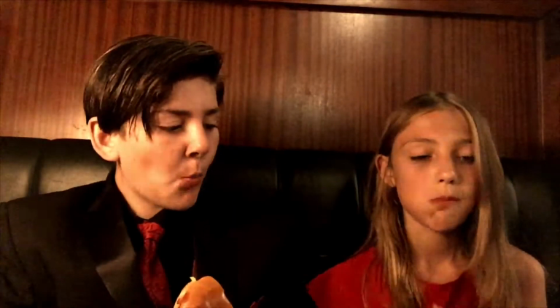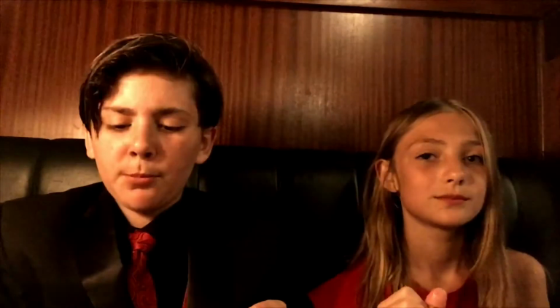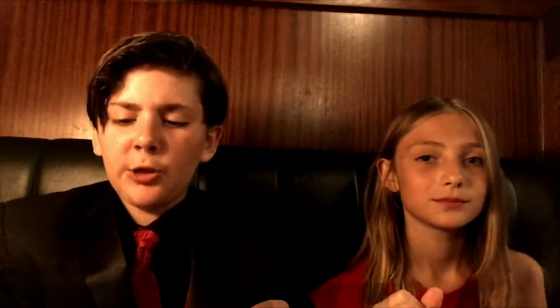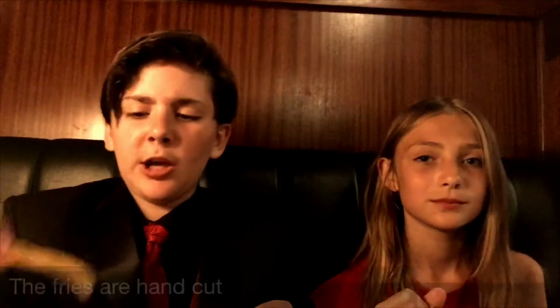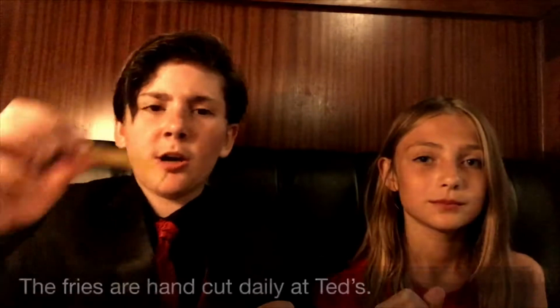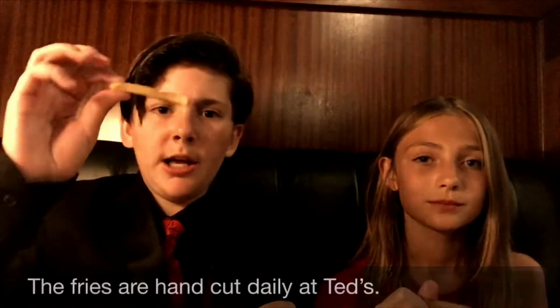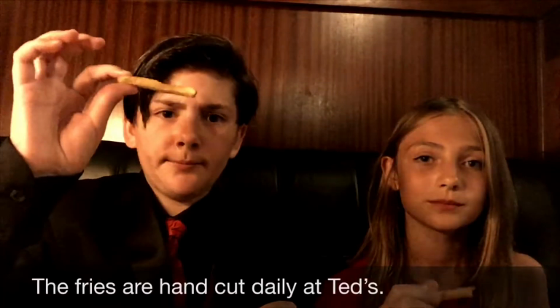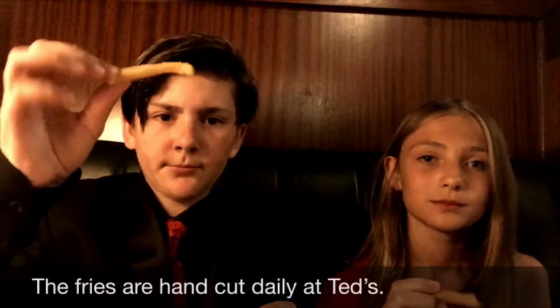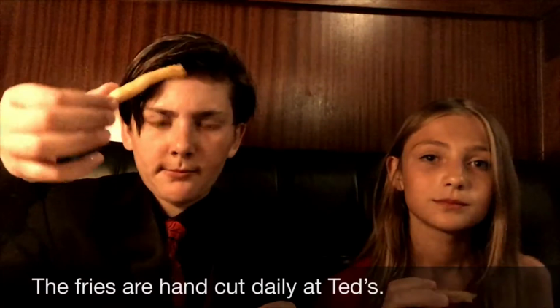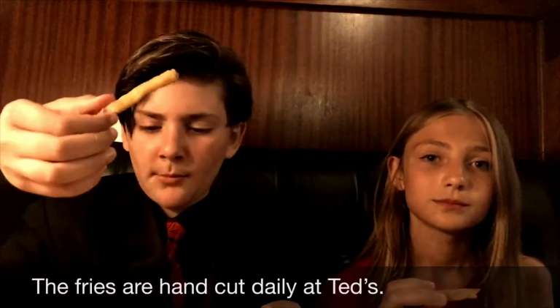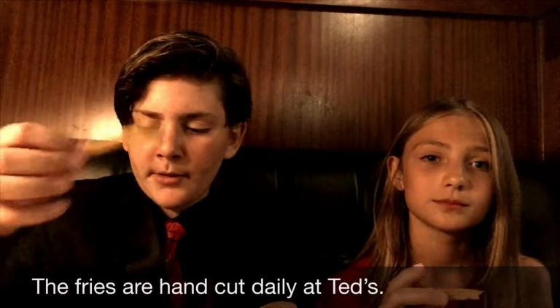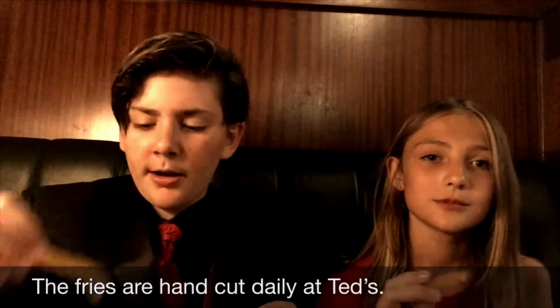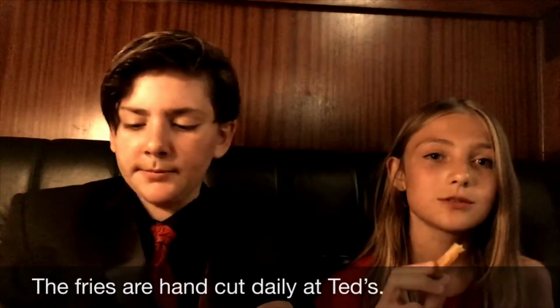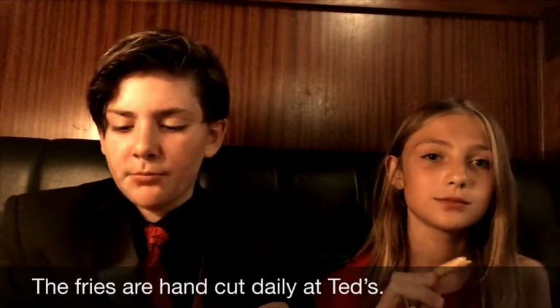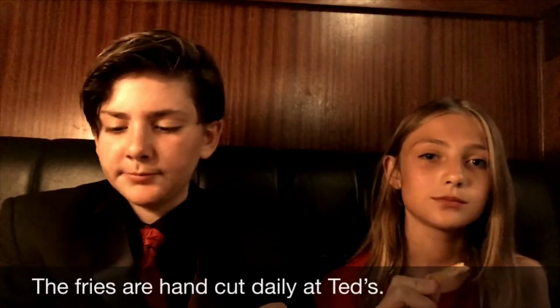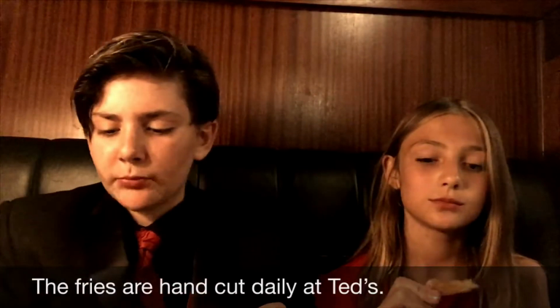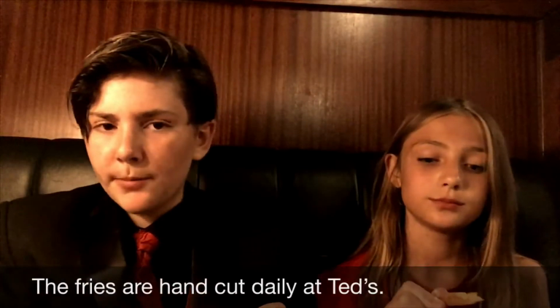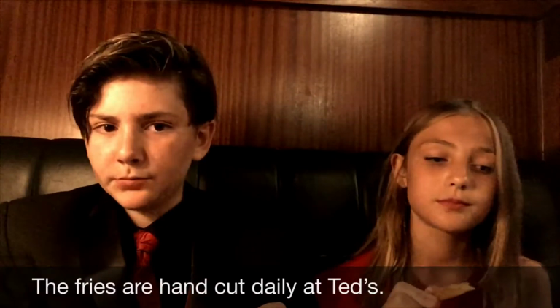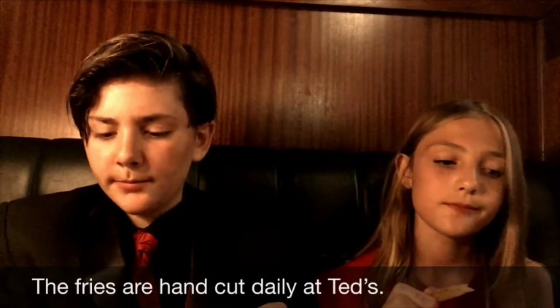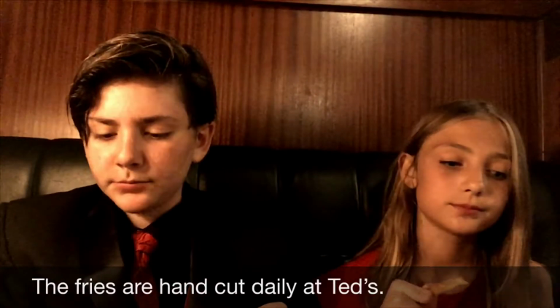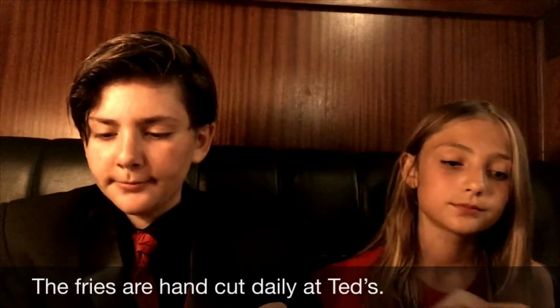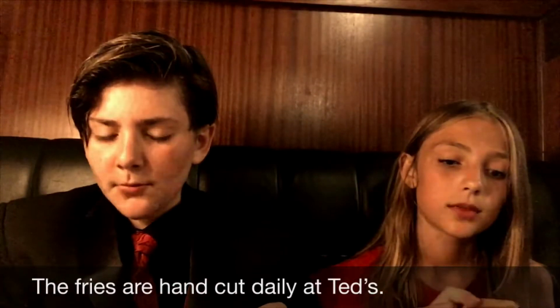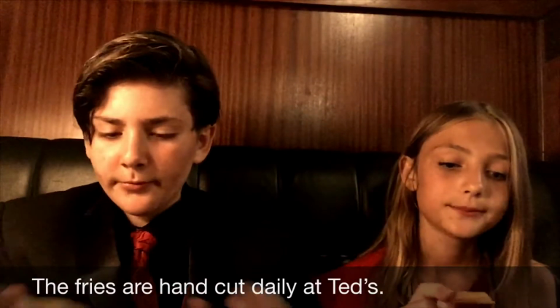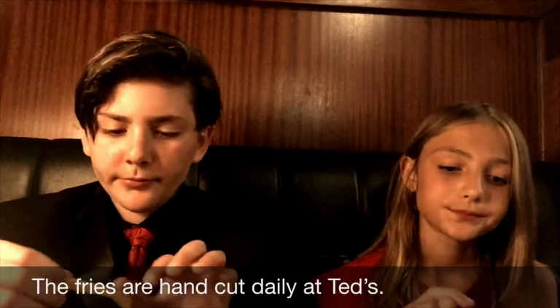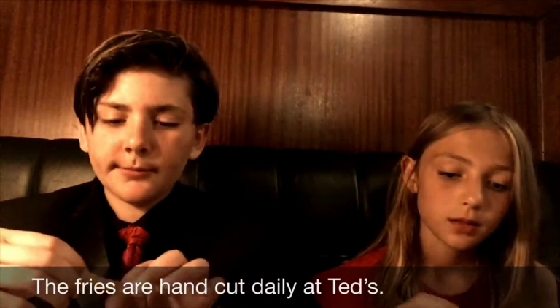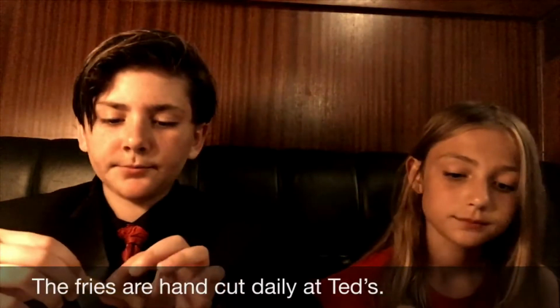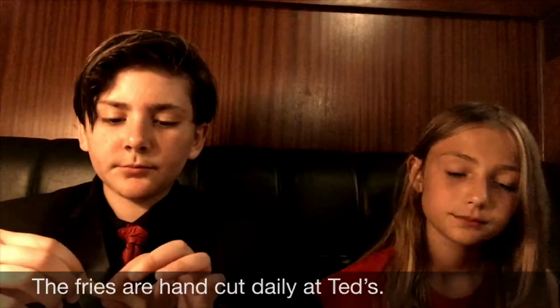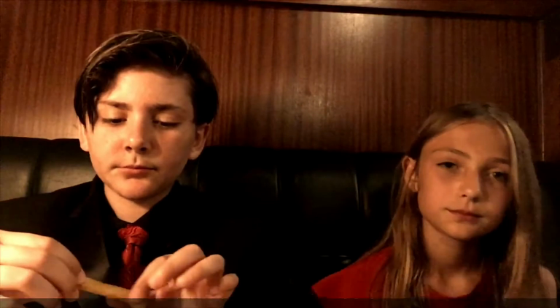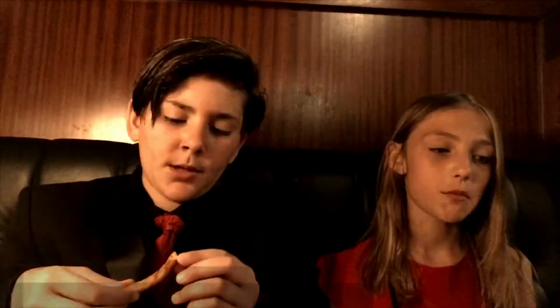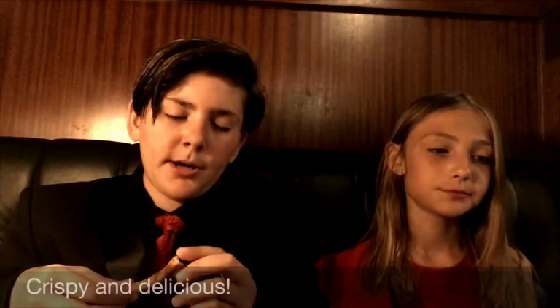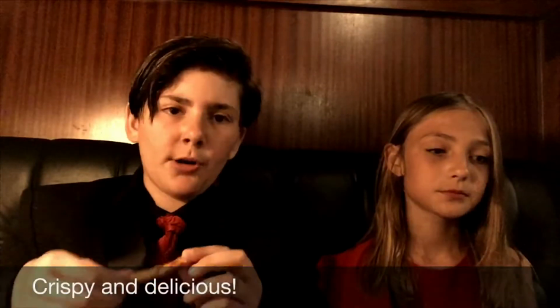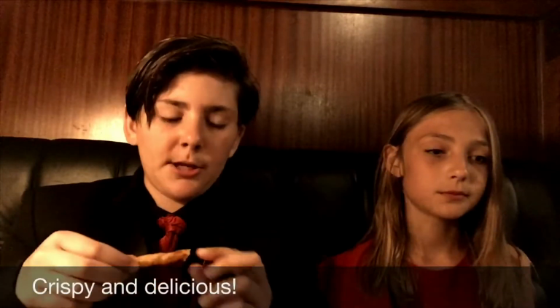Let's try the fries. Pretty thick cut and pretty crispy.